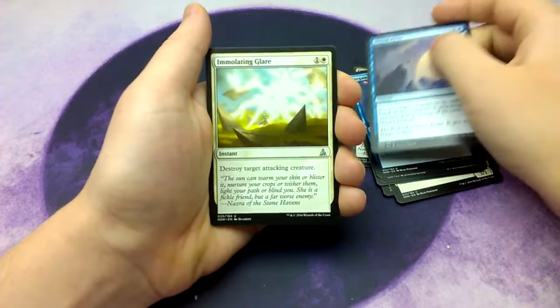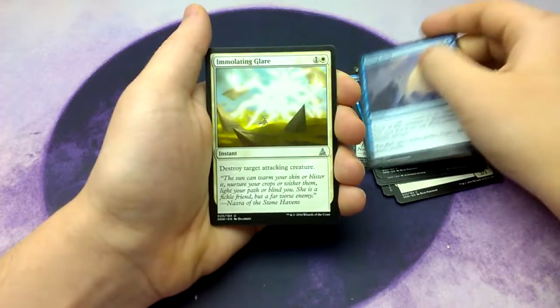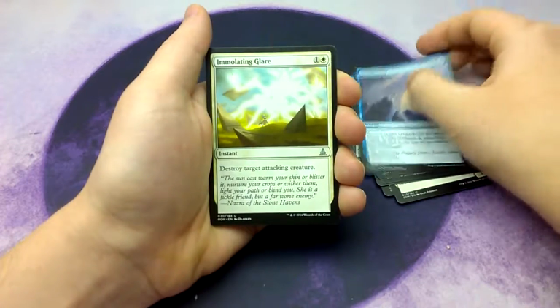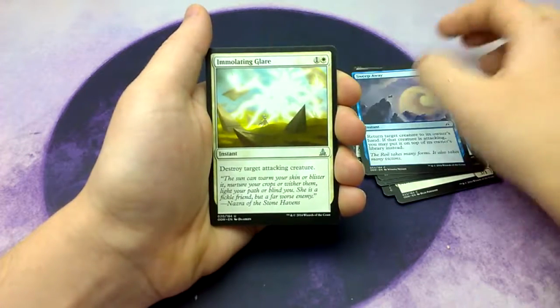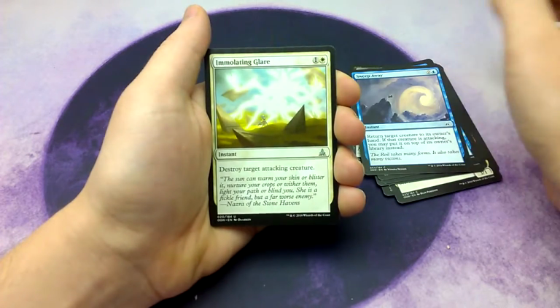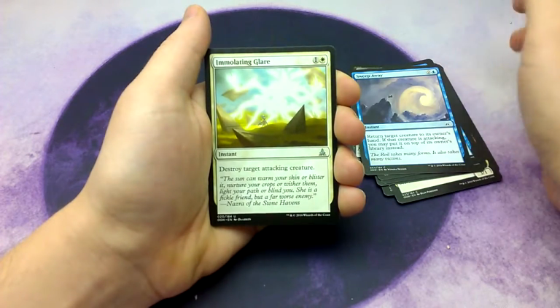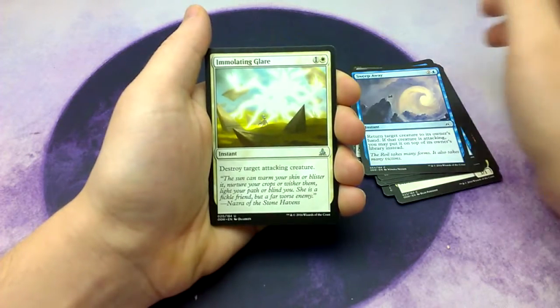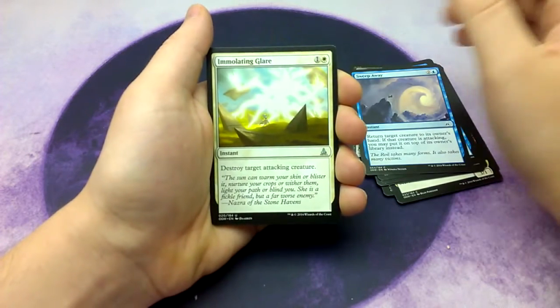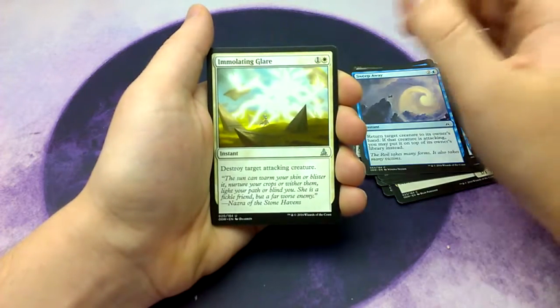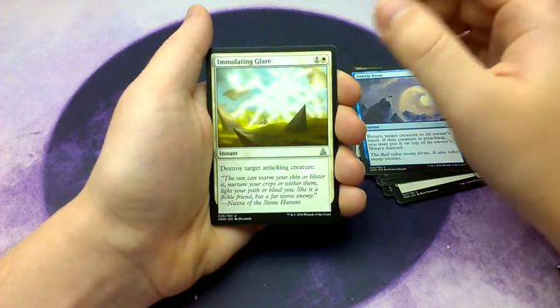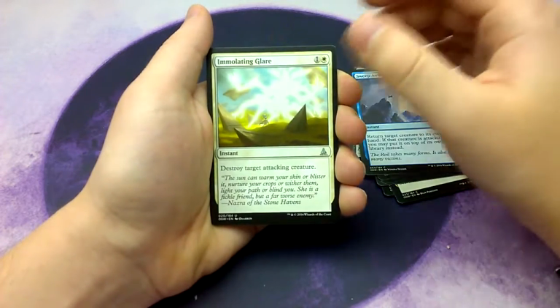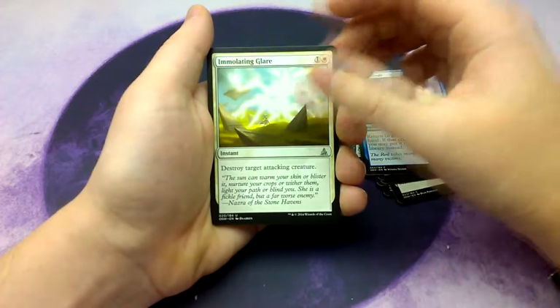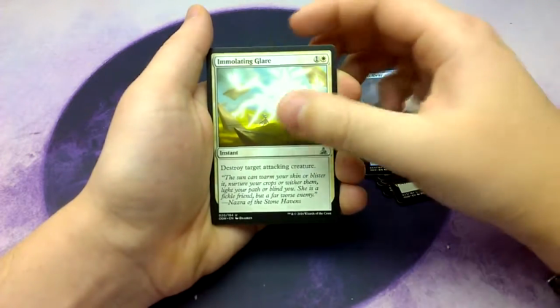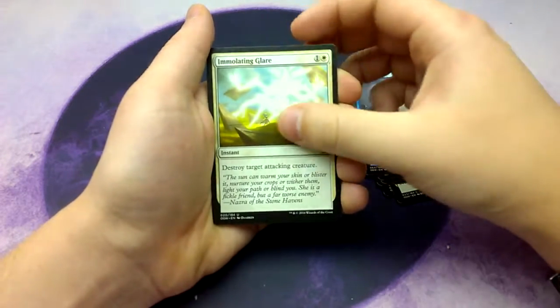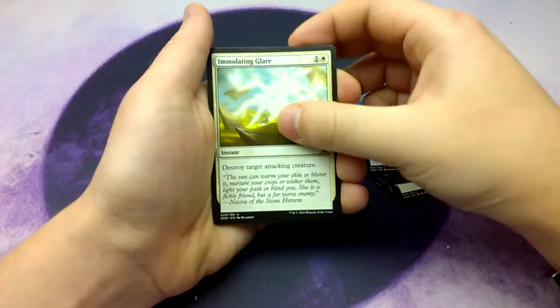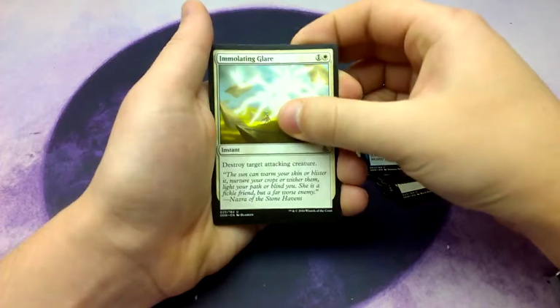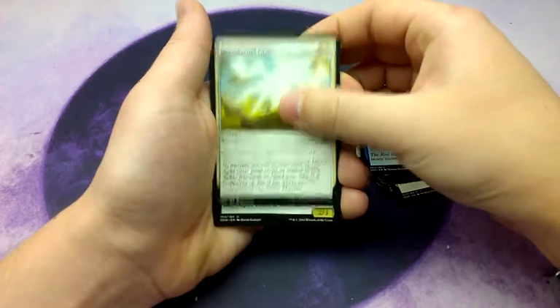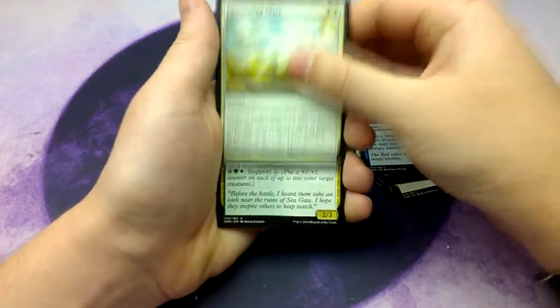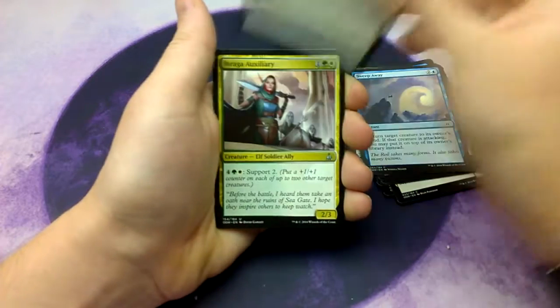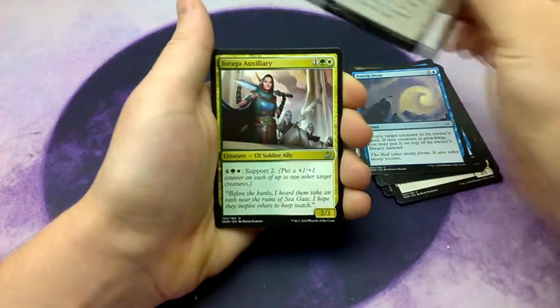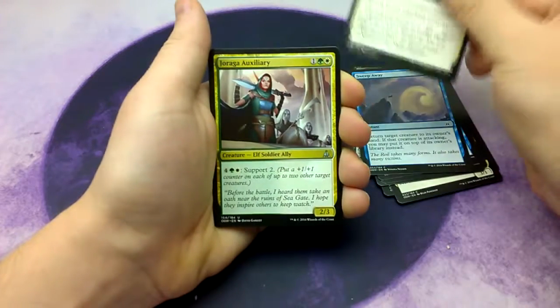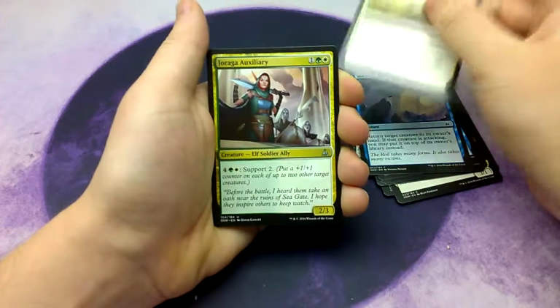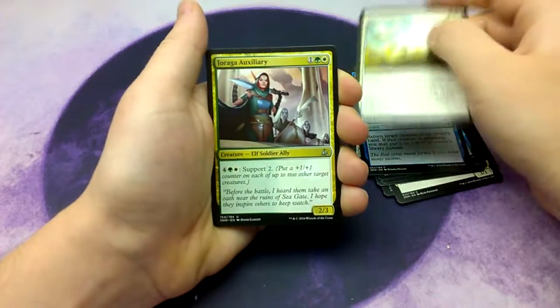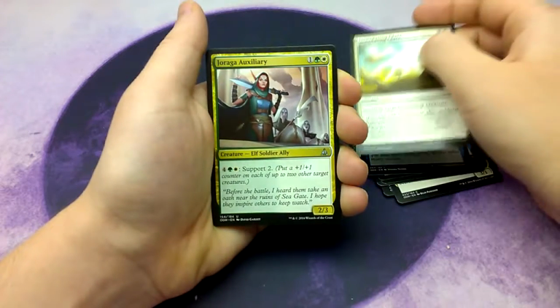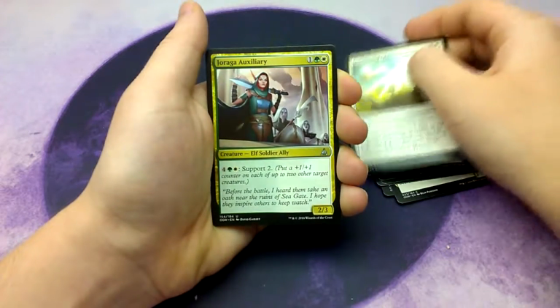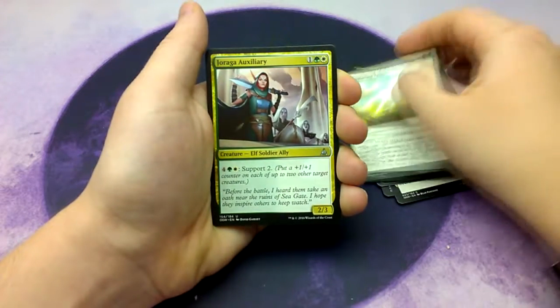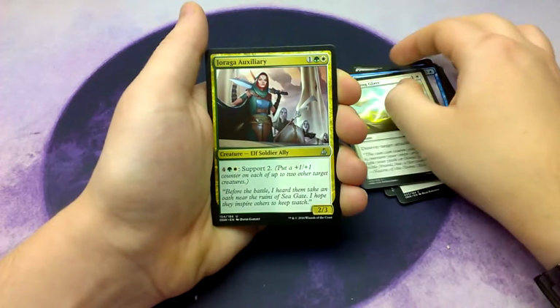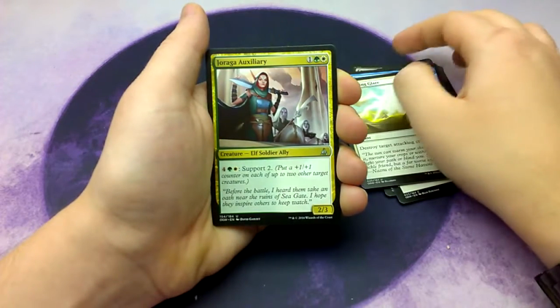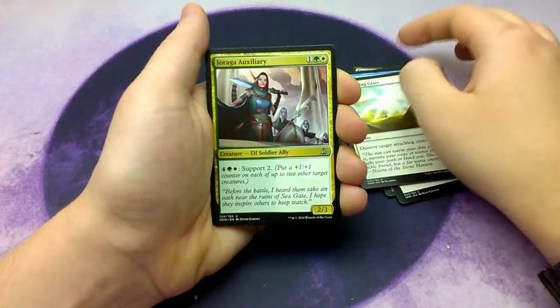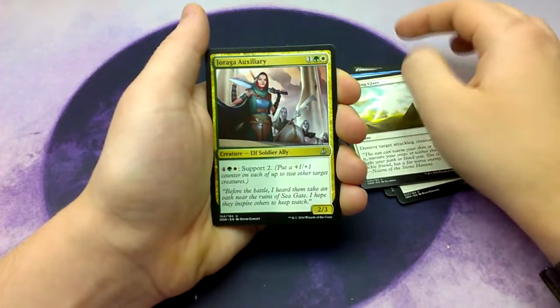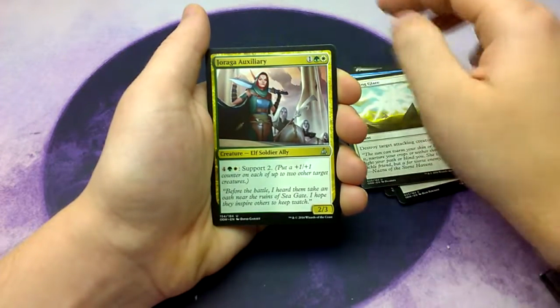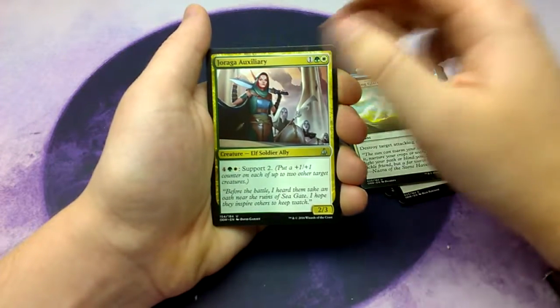Immolating Glare is our first uncommon. Girapur Auxiliary.